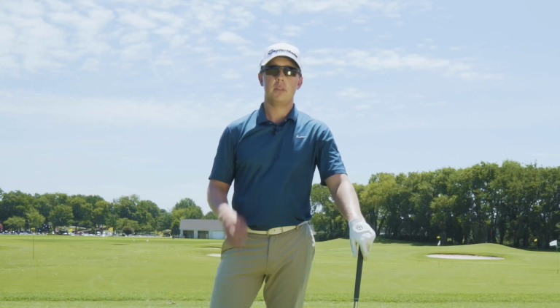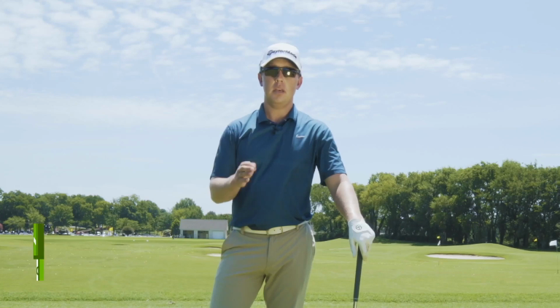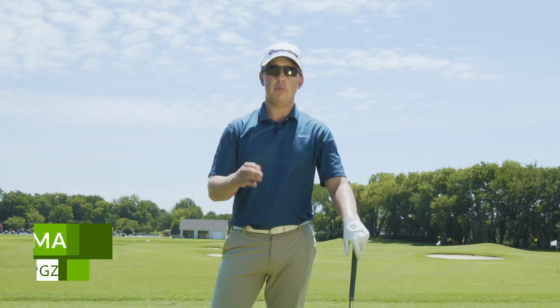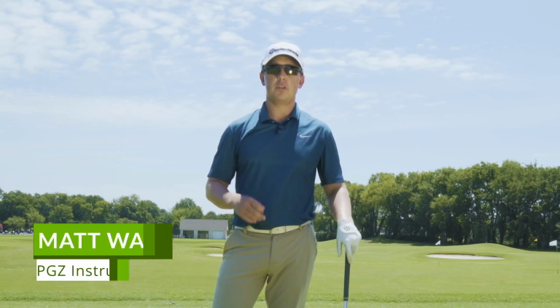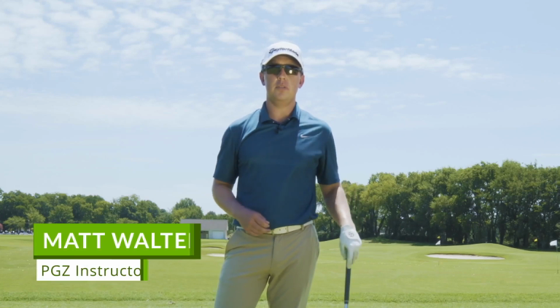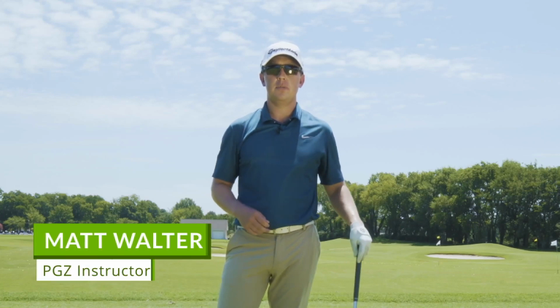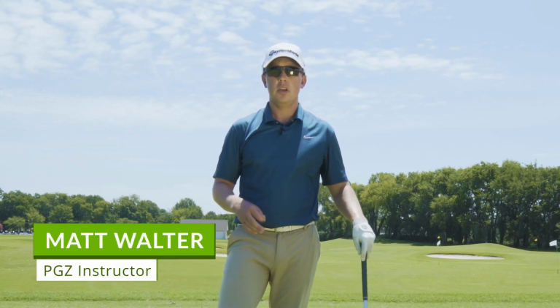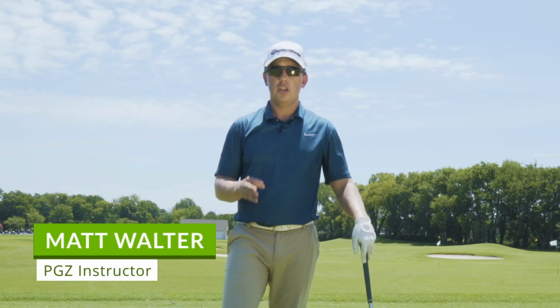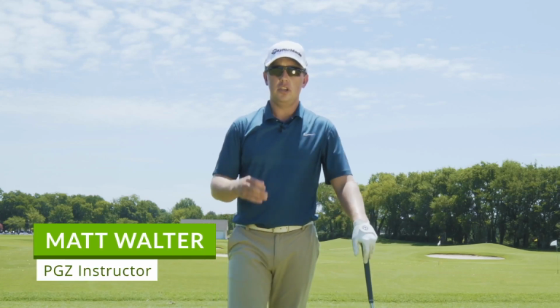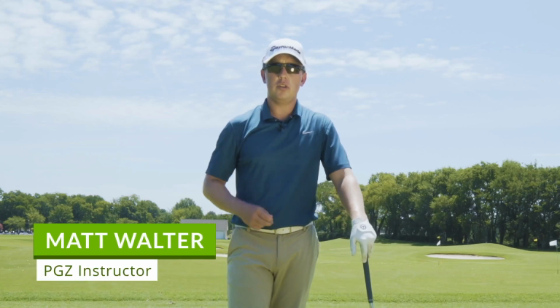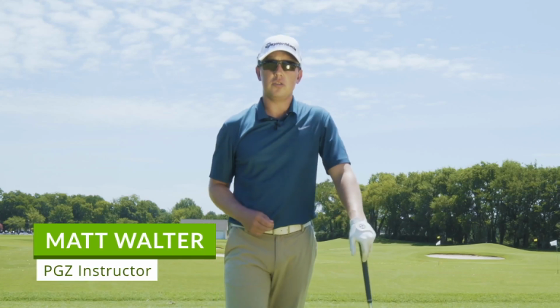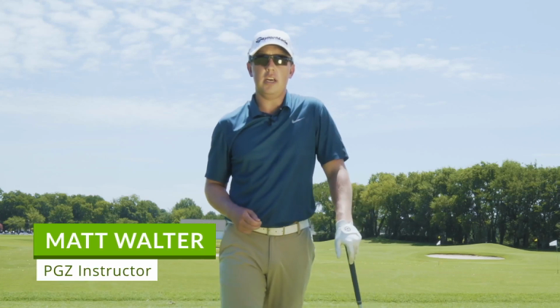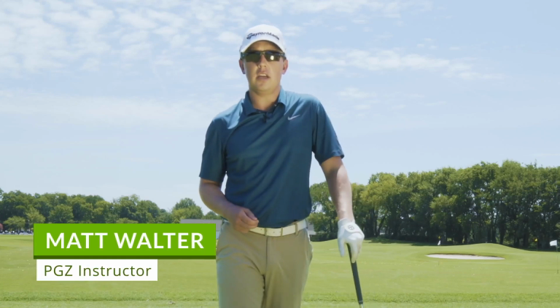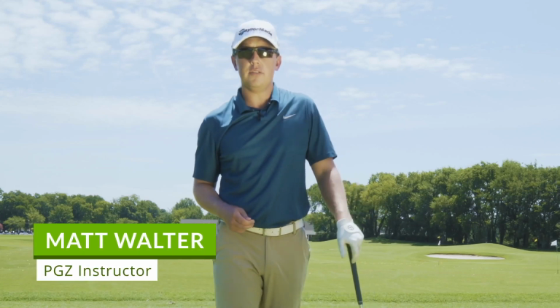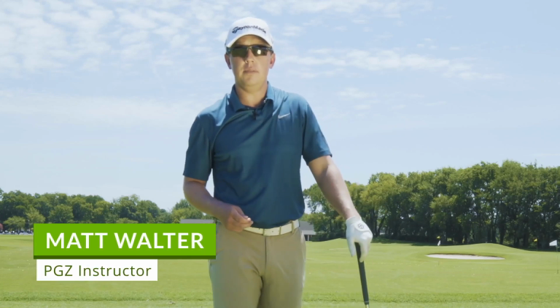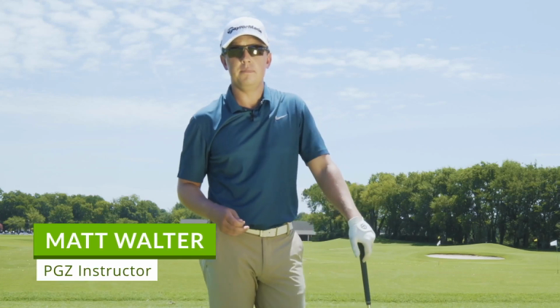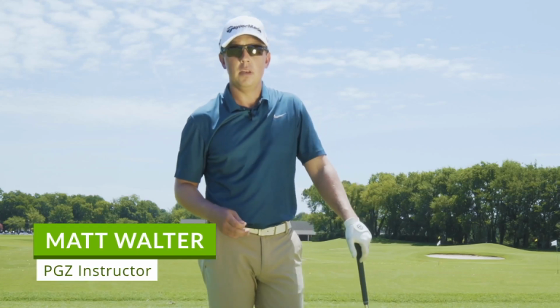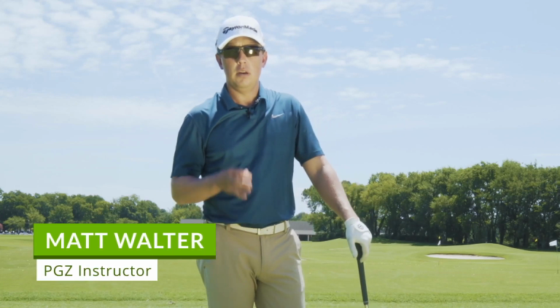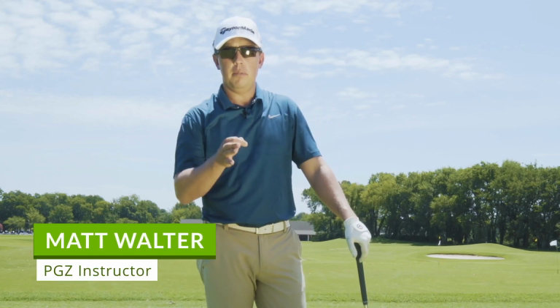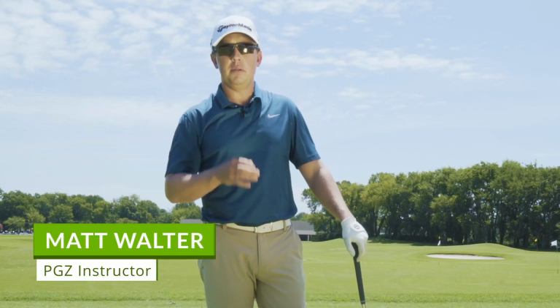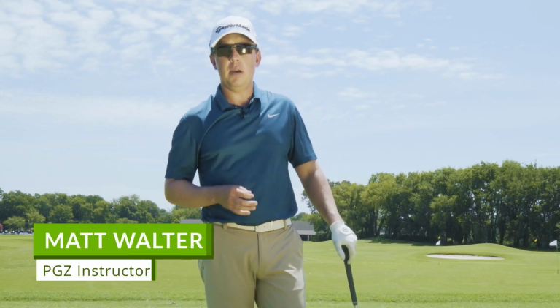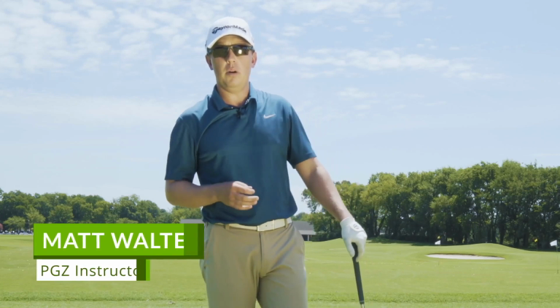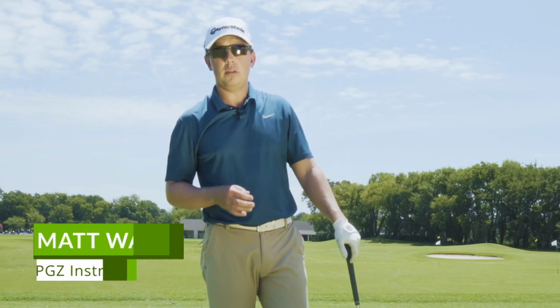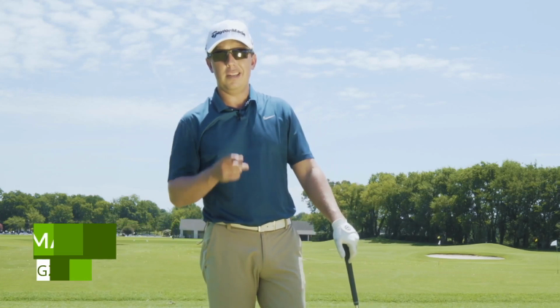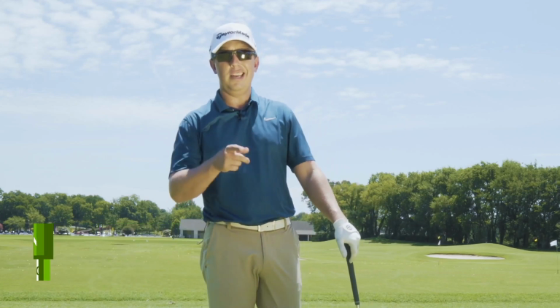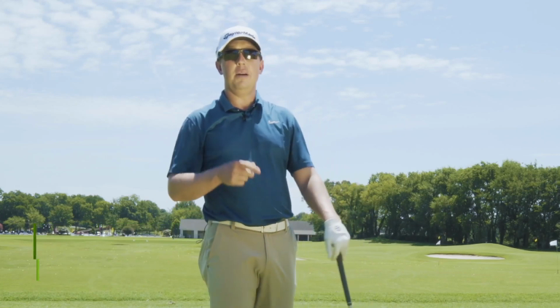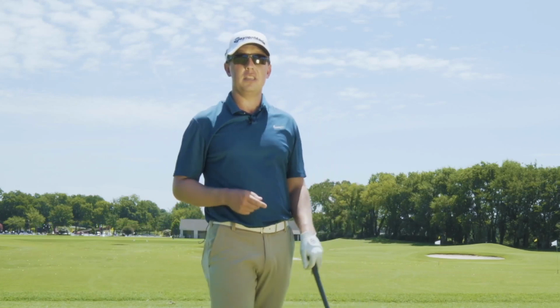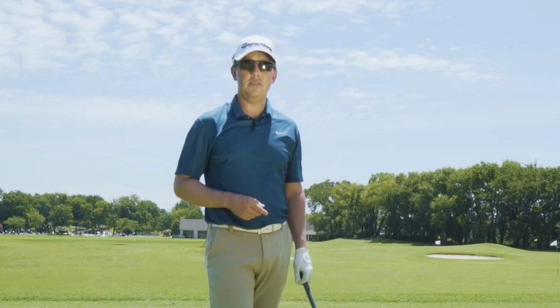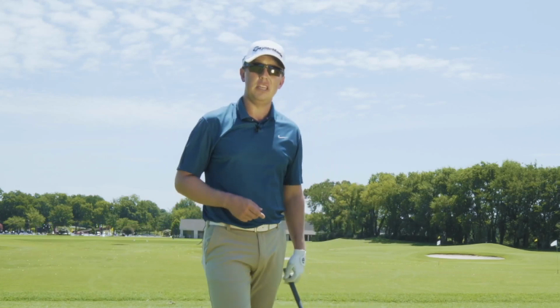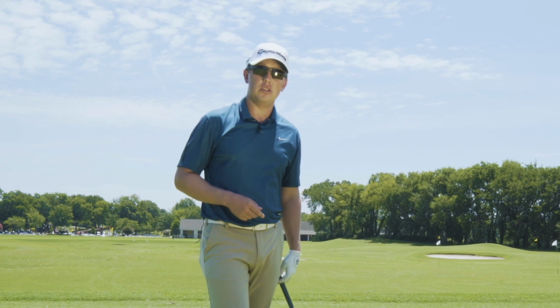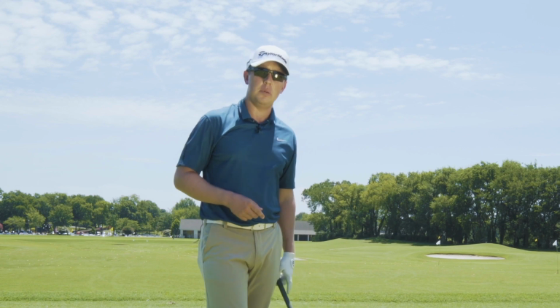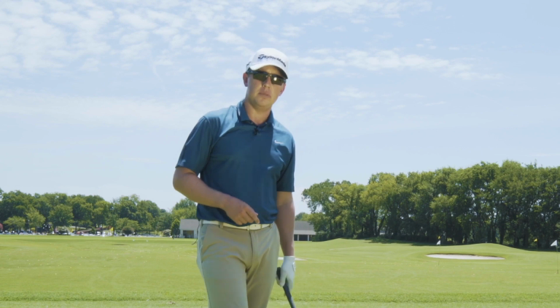Hey Performance Golfers, do you struggle slotting the golf club? My name is Matt Walter and today I'm going to give you an easier option.